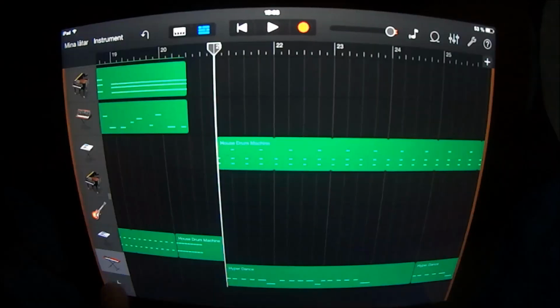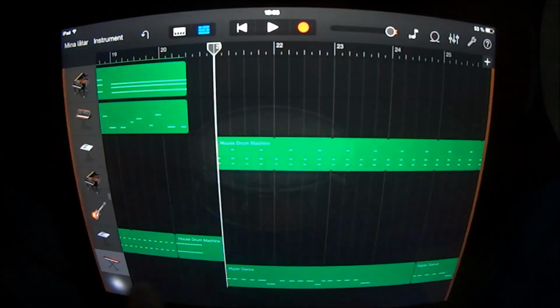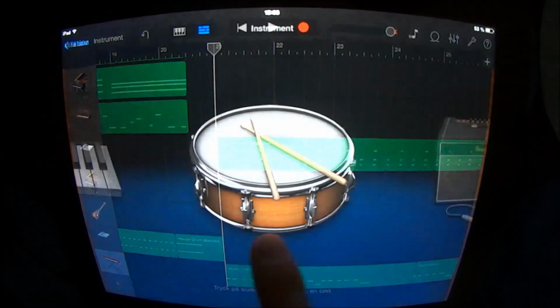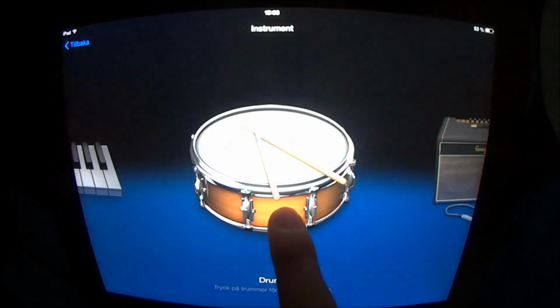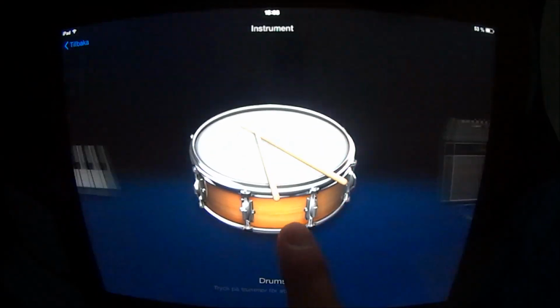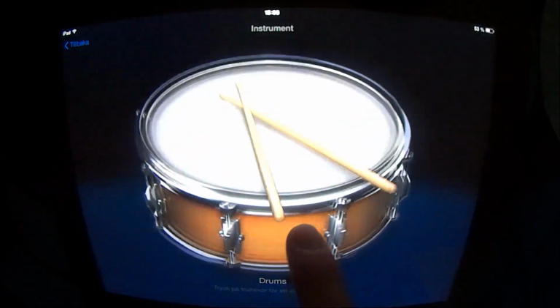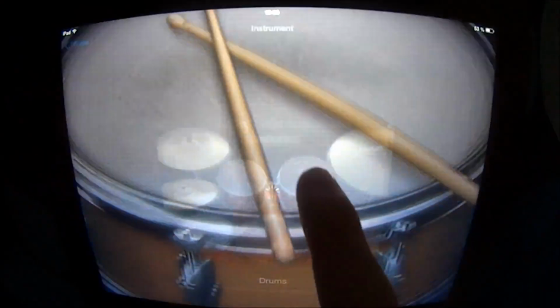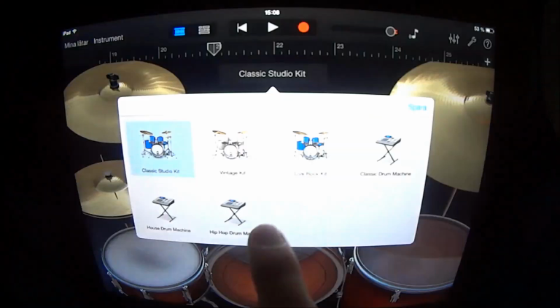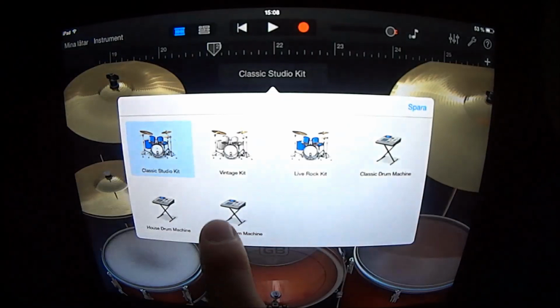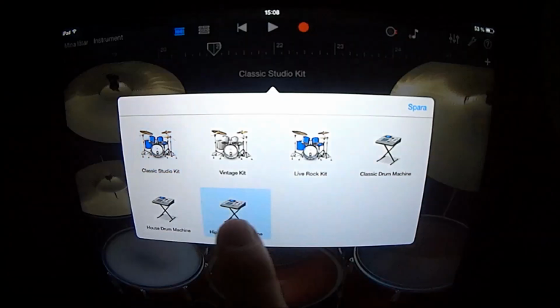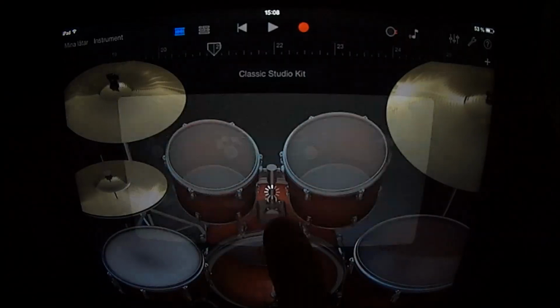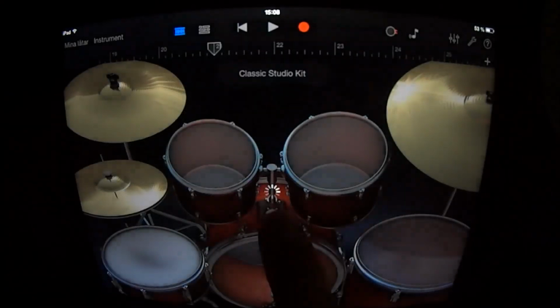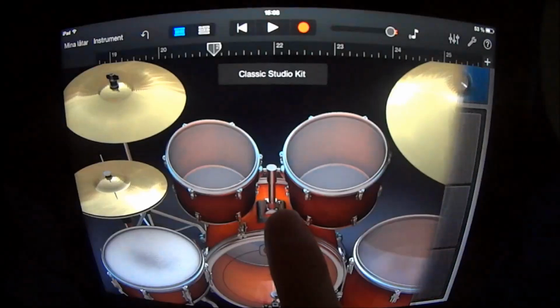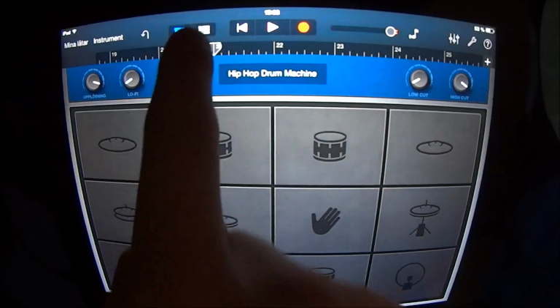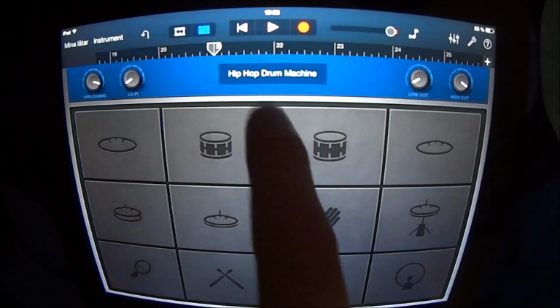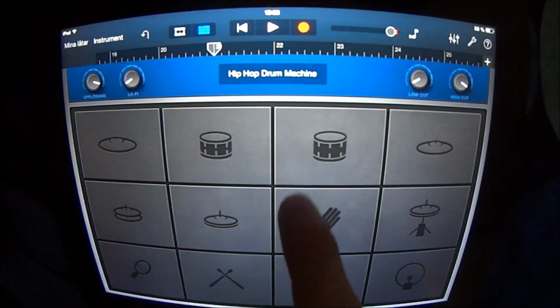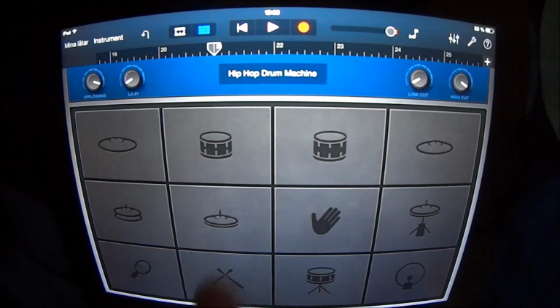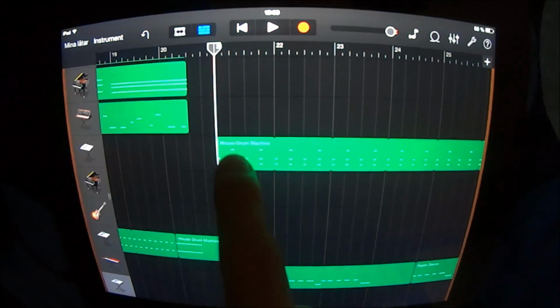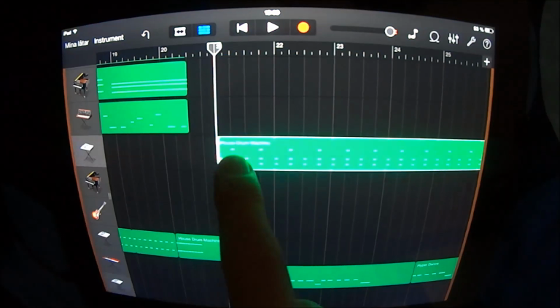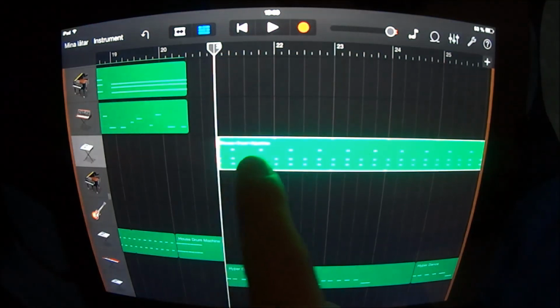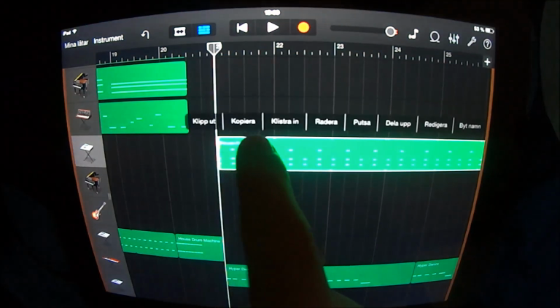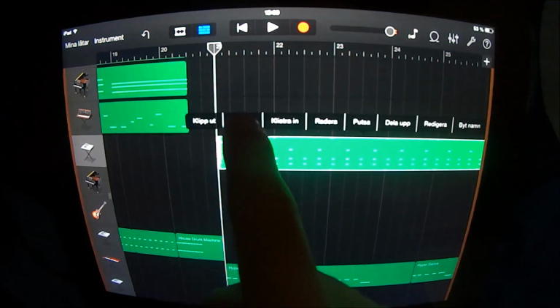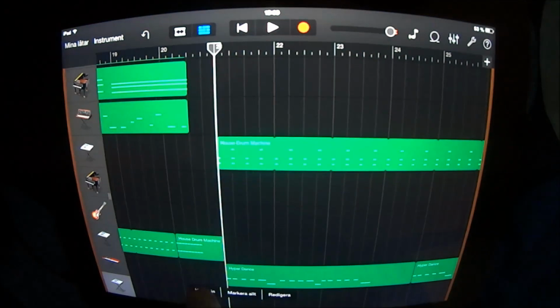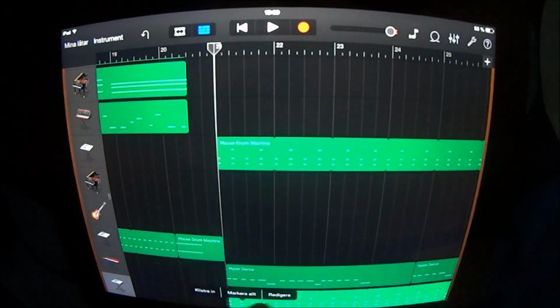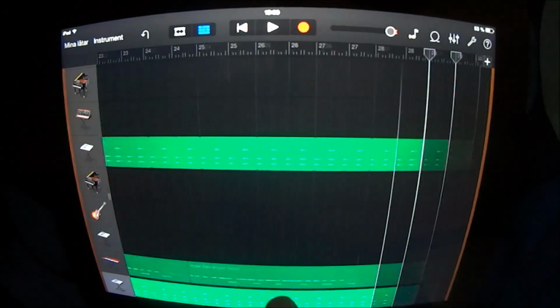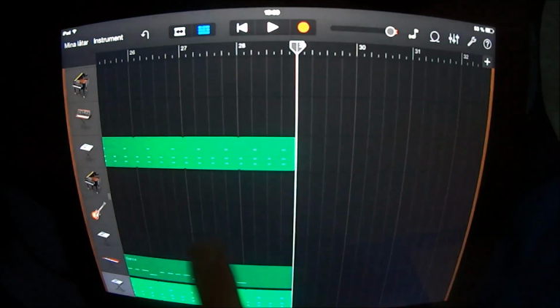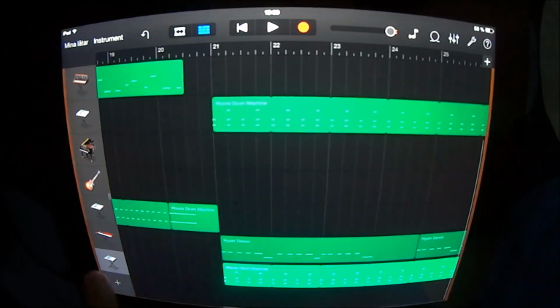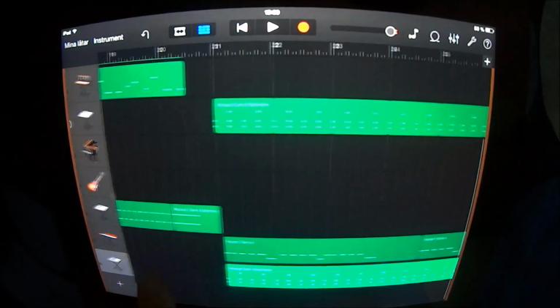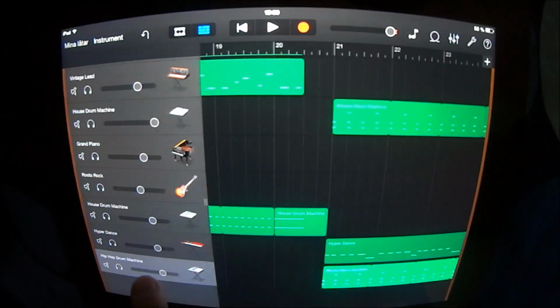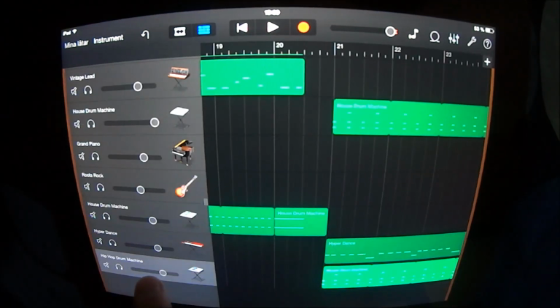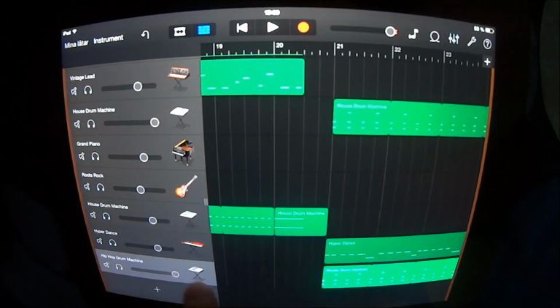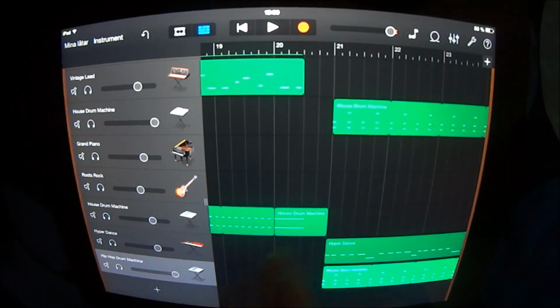You also want to add another drum, choose Hip Hop Drum Machine, go in here, copy this one and put it here, and have the highest volume for this one.